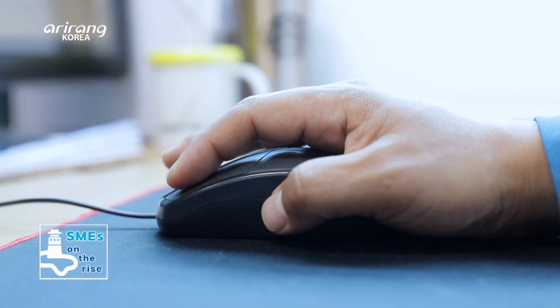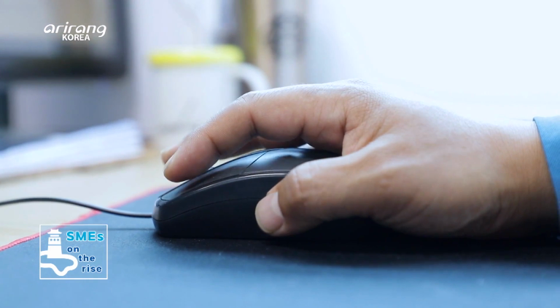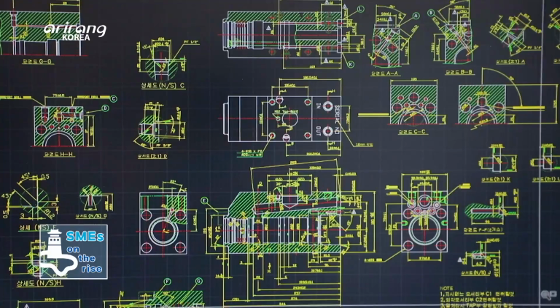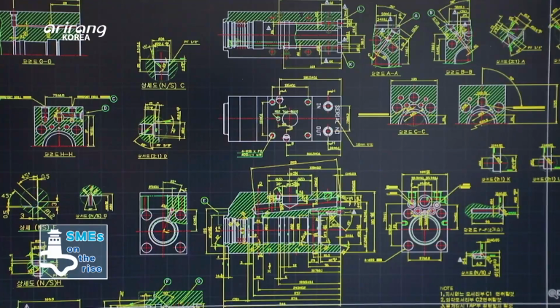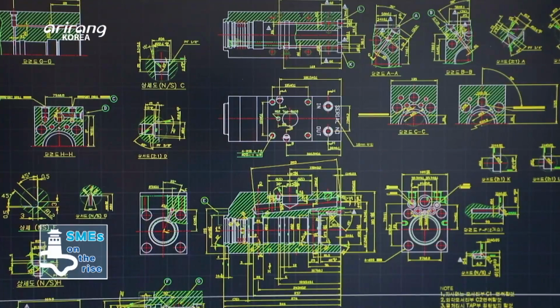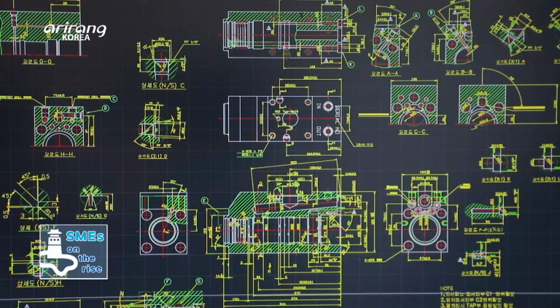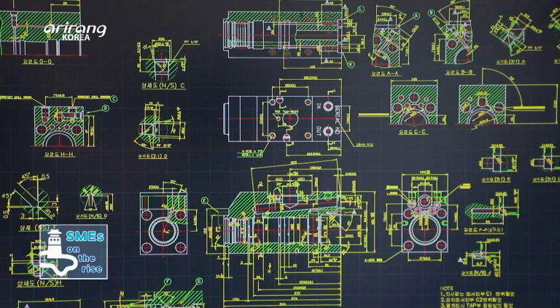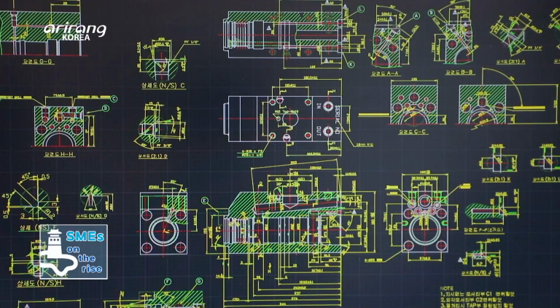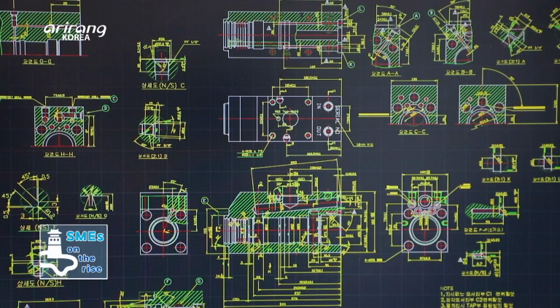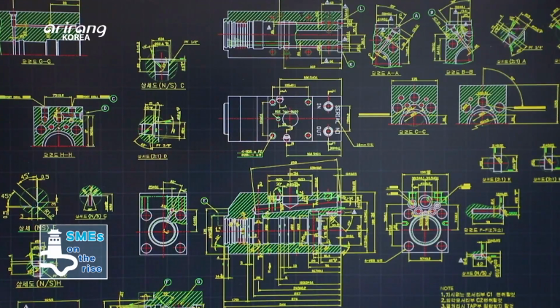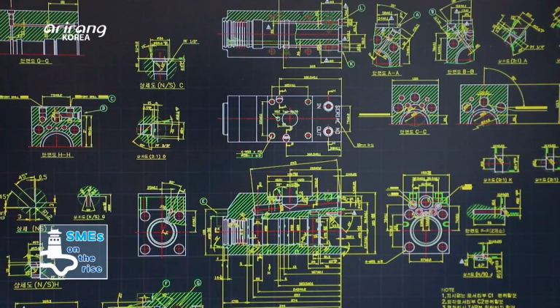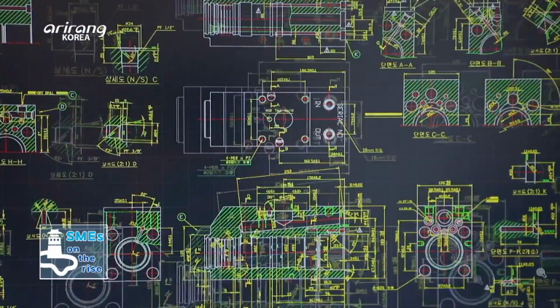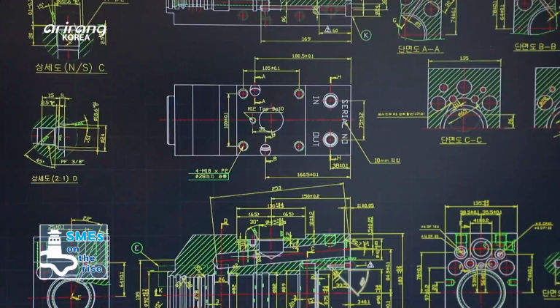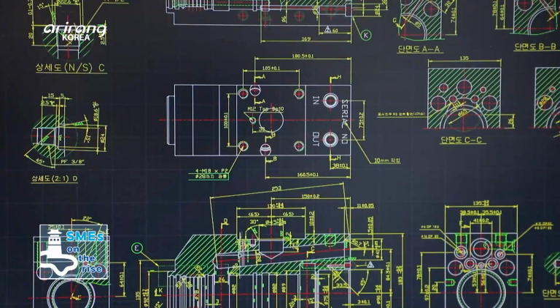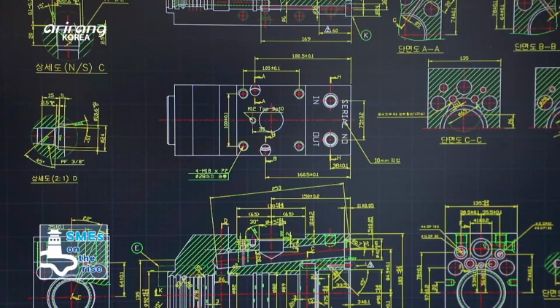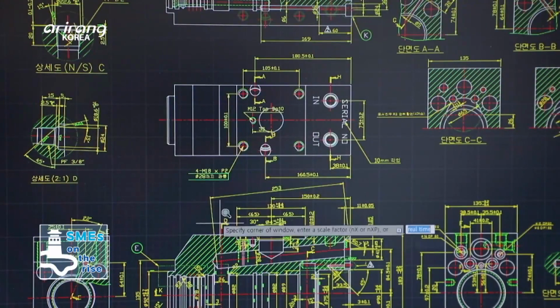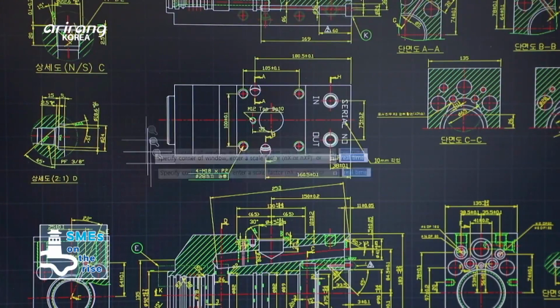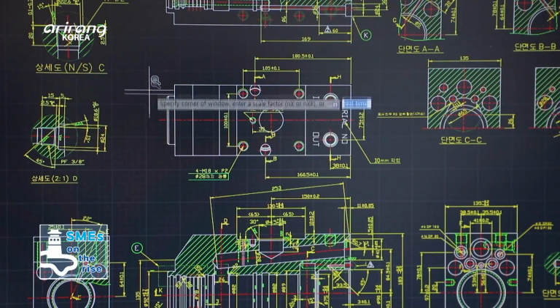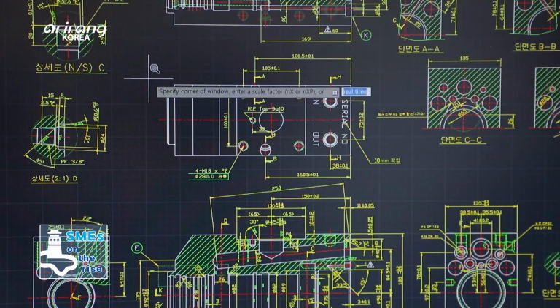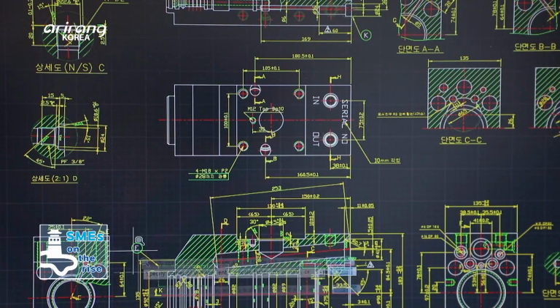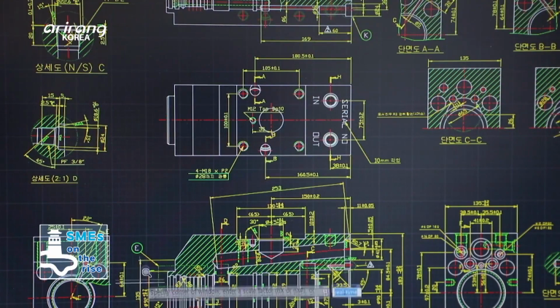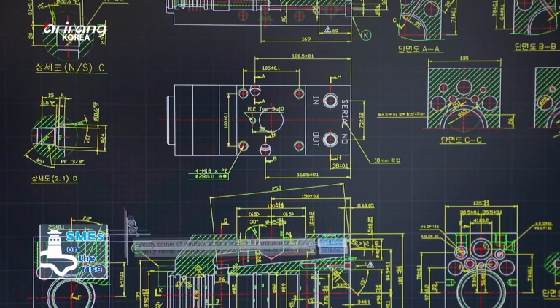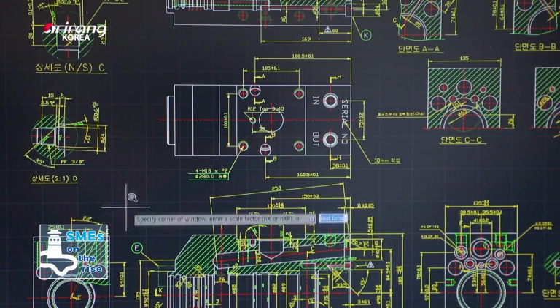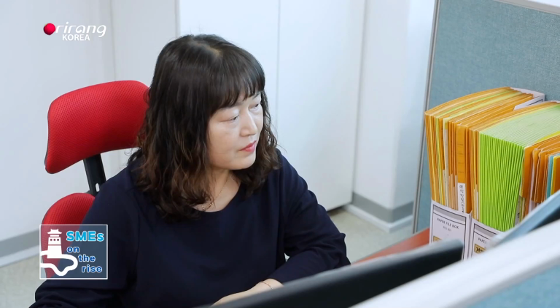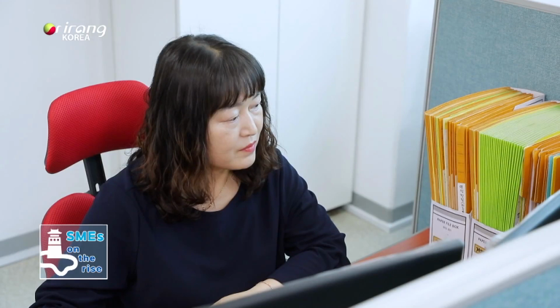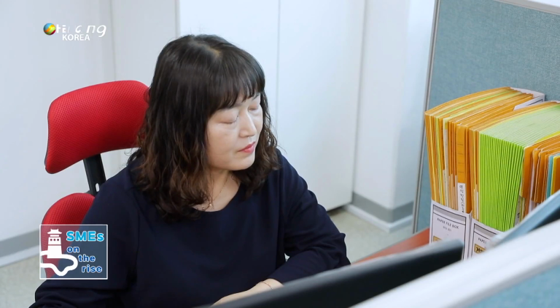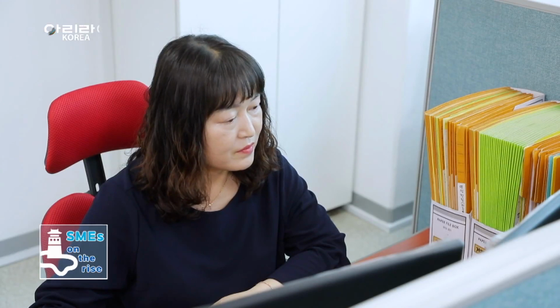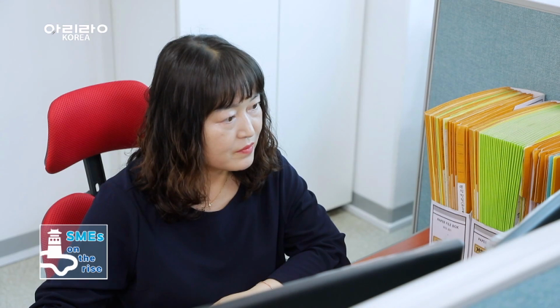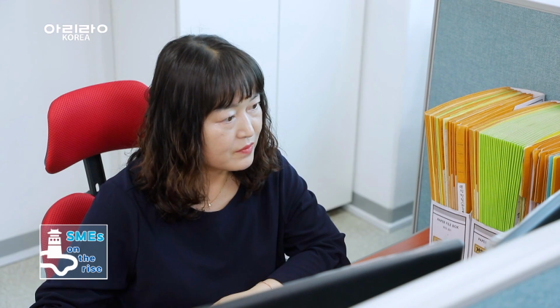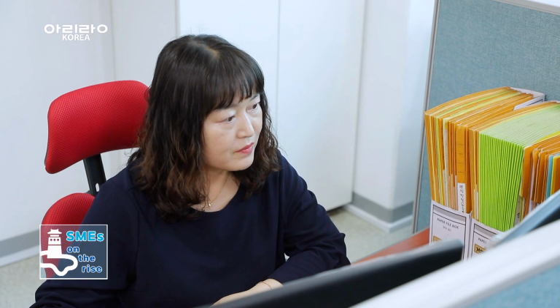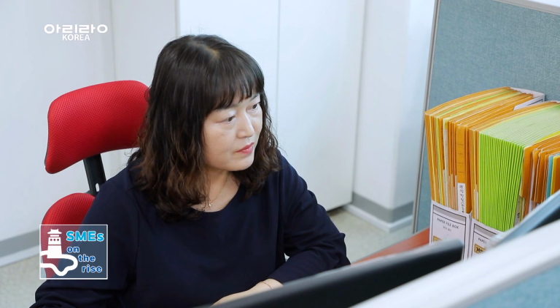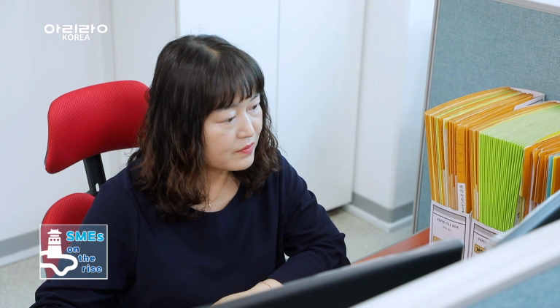The company has built a one-stop system that can cover the development, production, washing and testing stages.